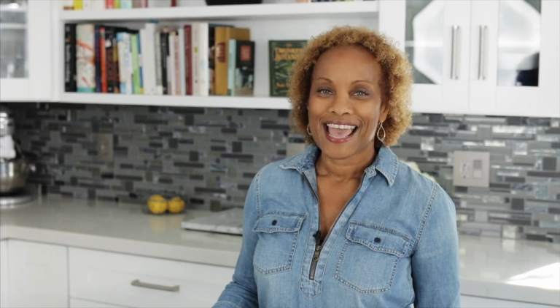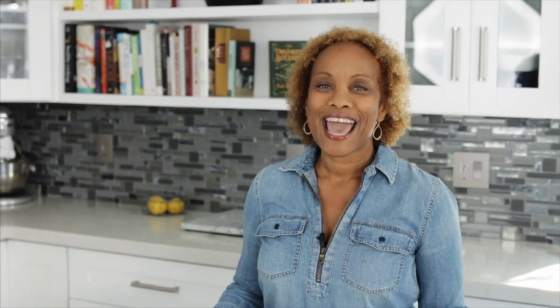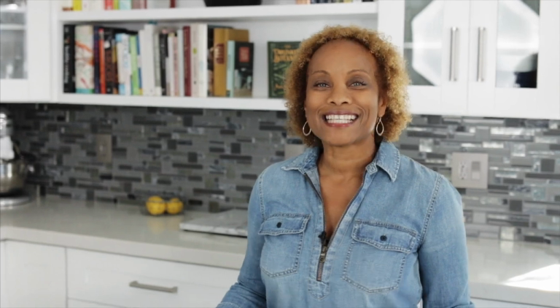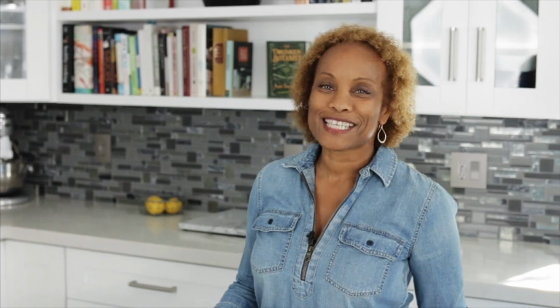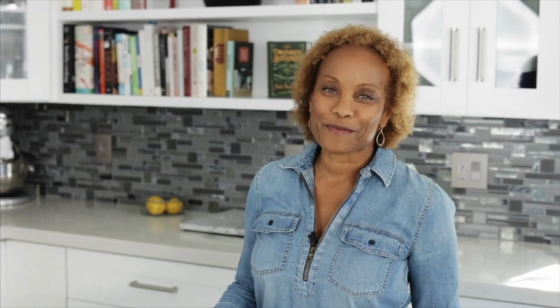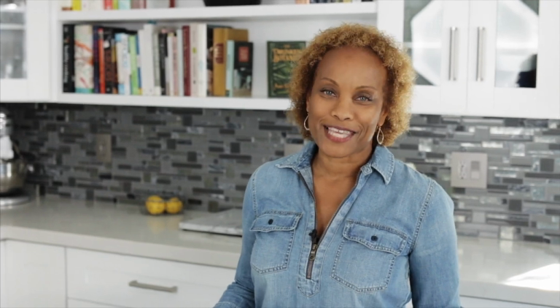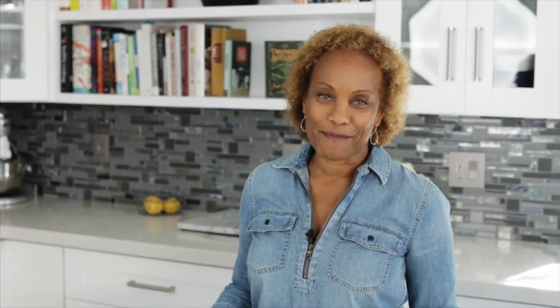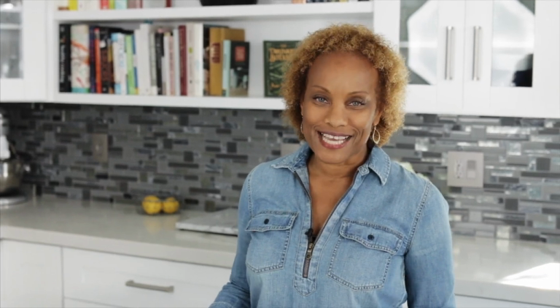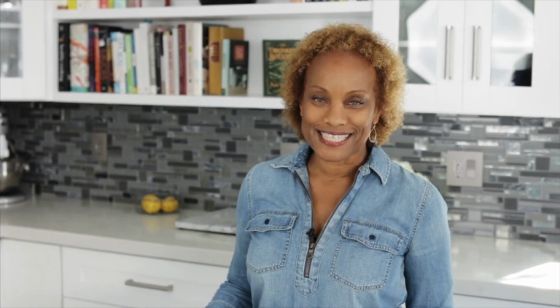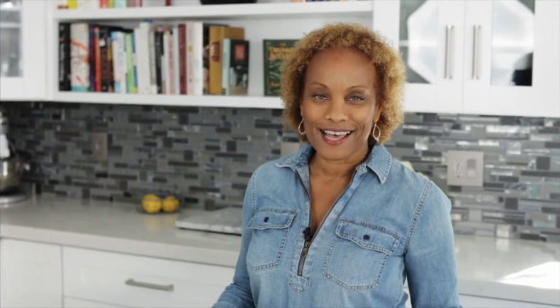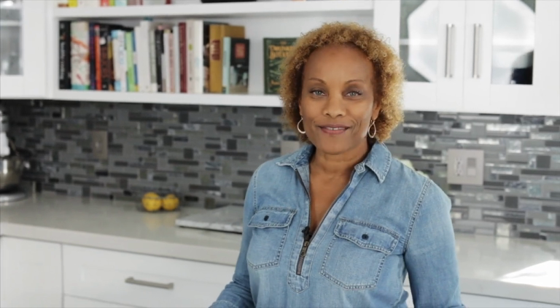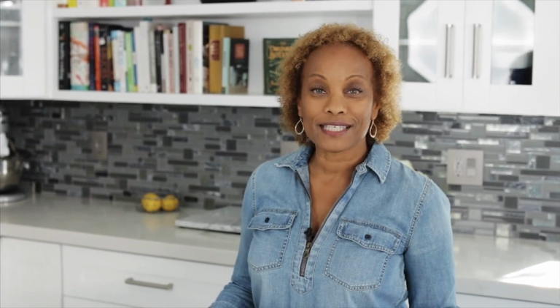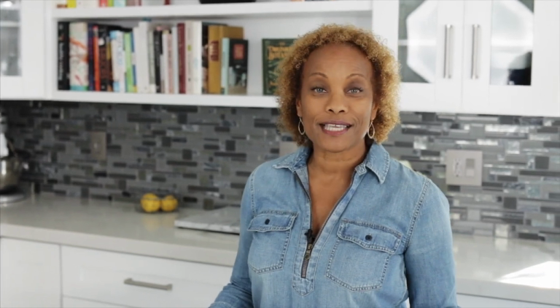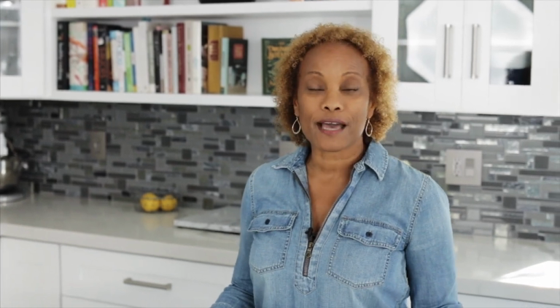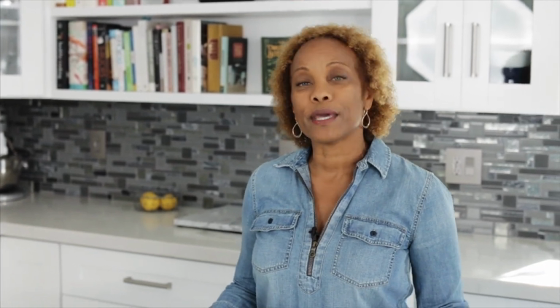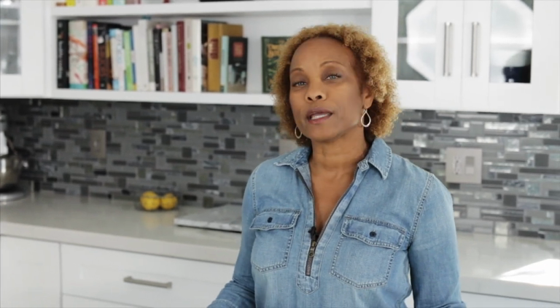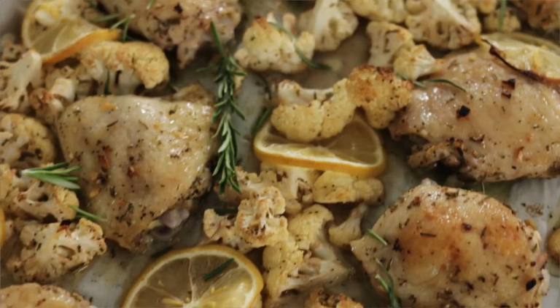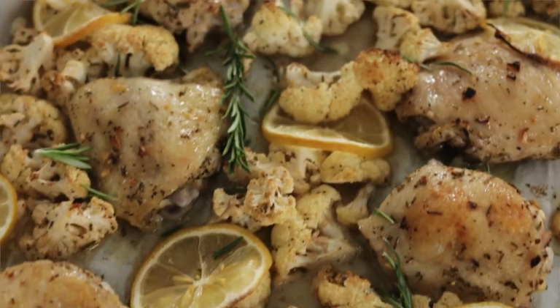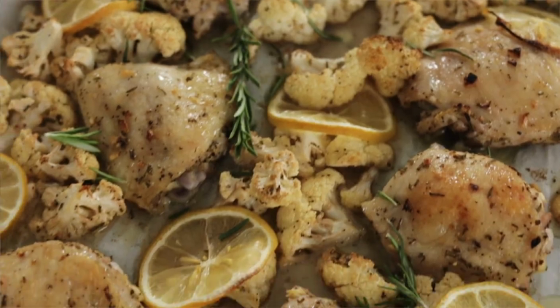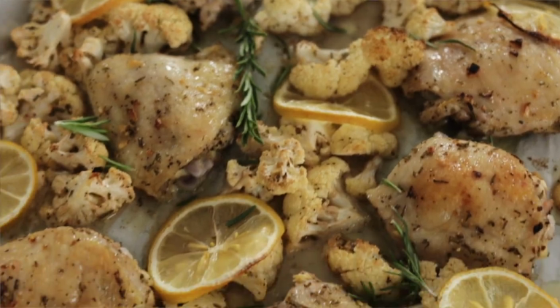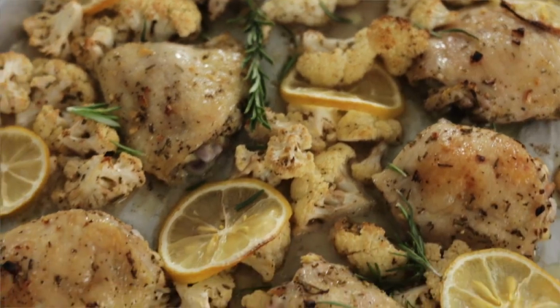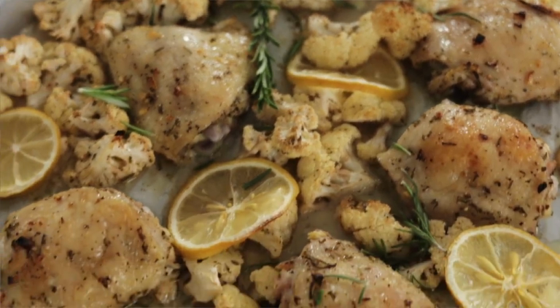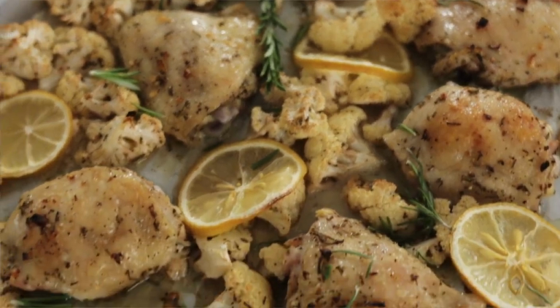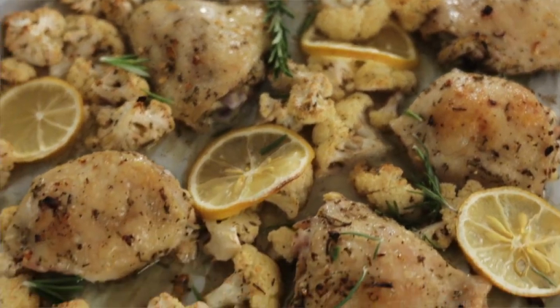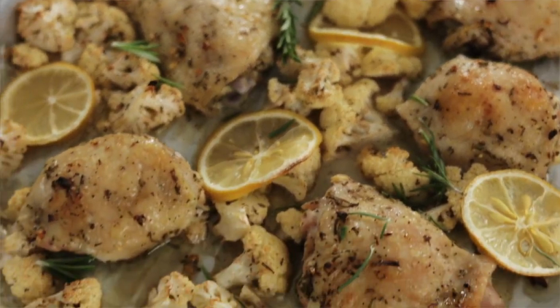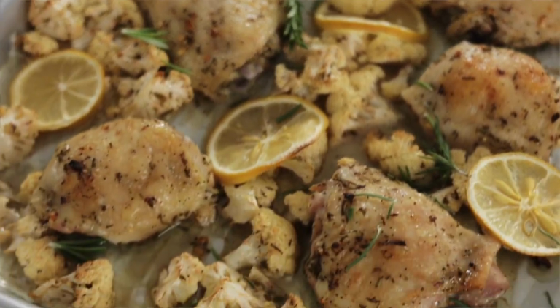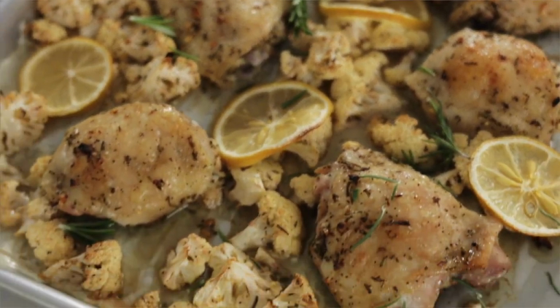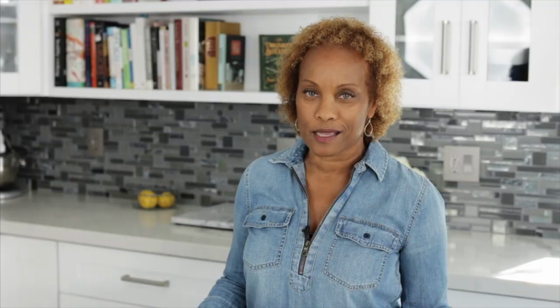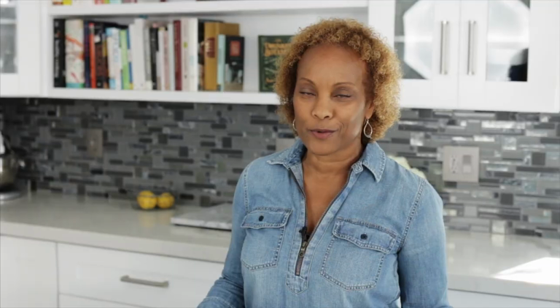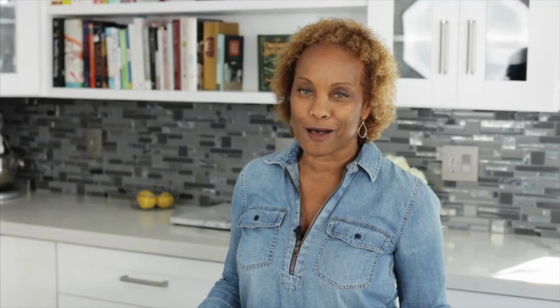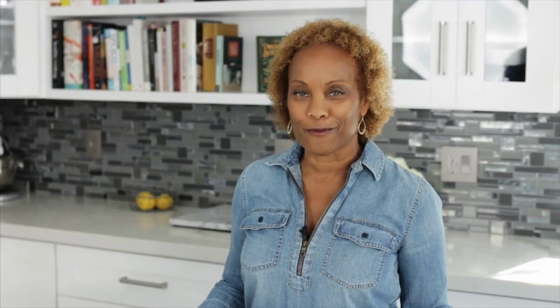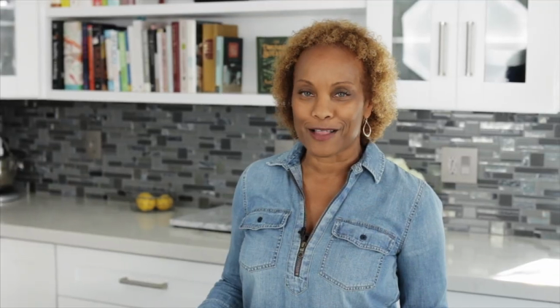Hey, it's Lisa with an Appetizing Life, and today I'm making a roasted lemon rosemary chicken with cauliflower.